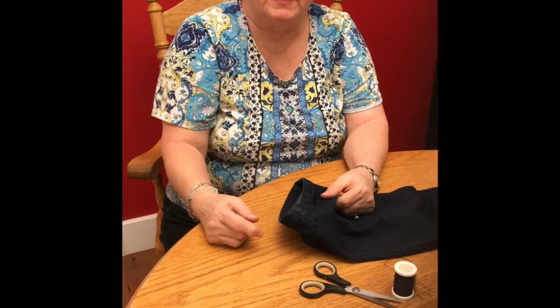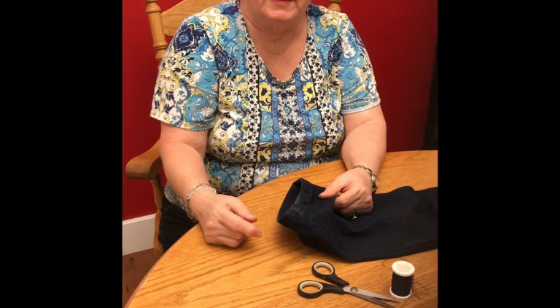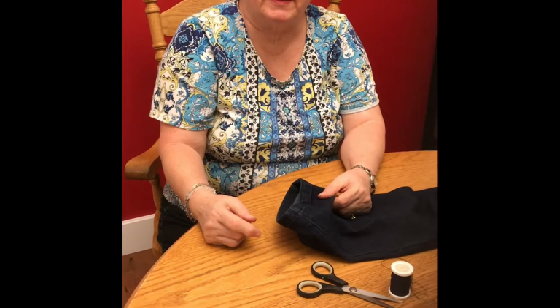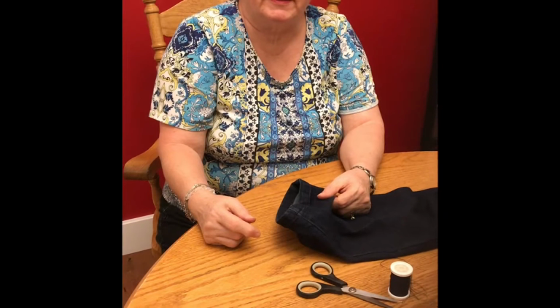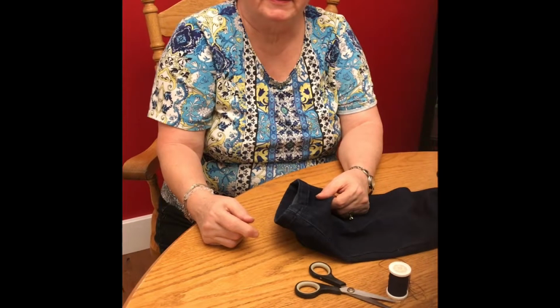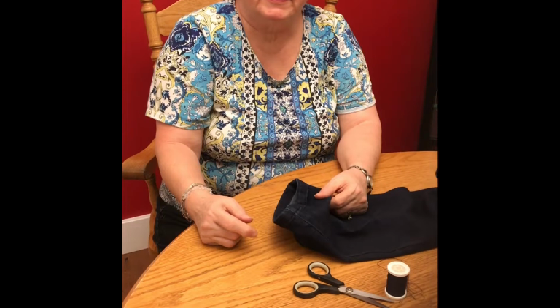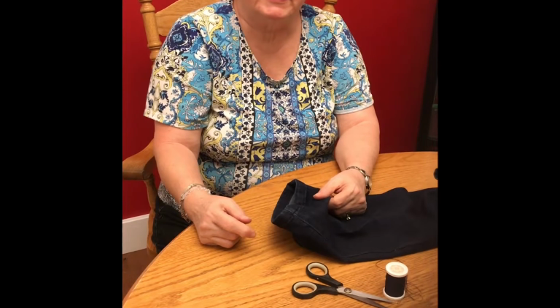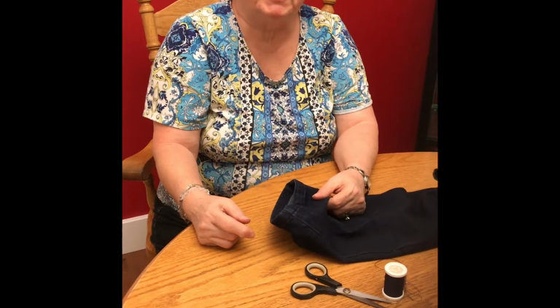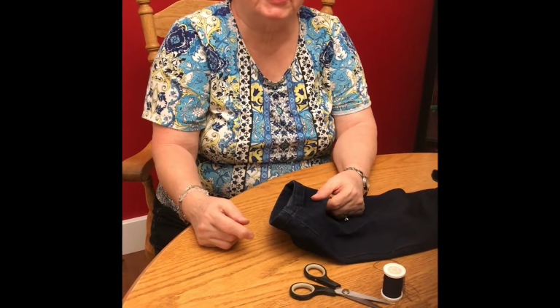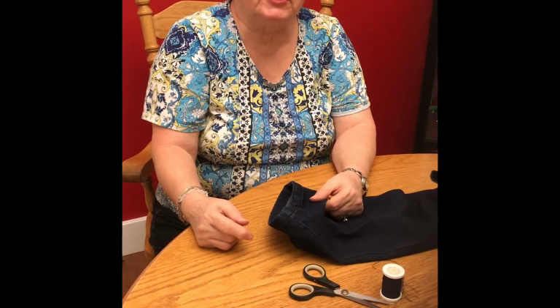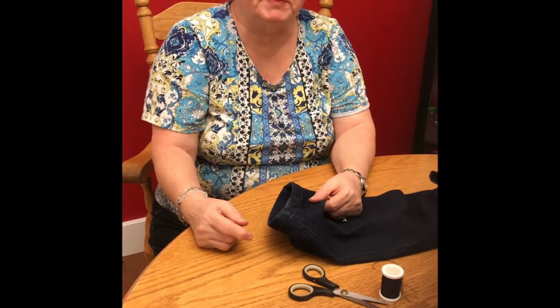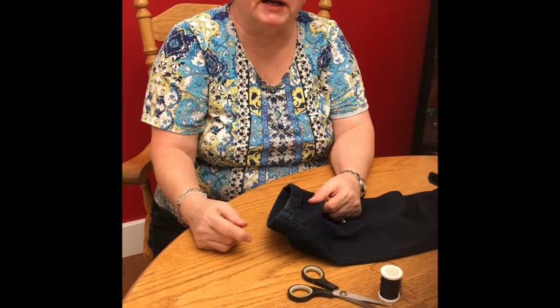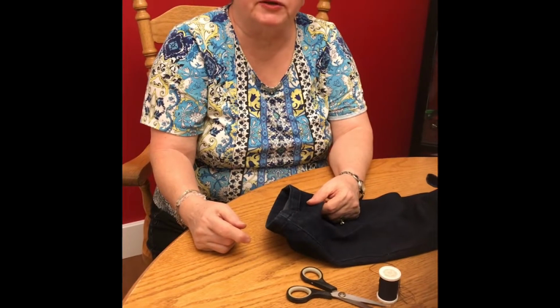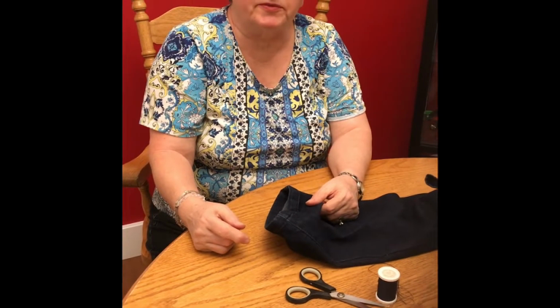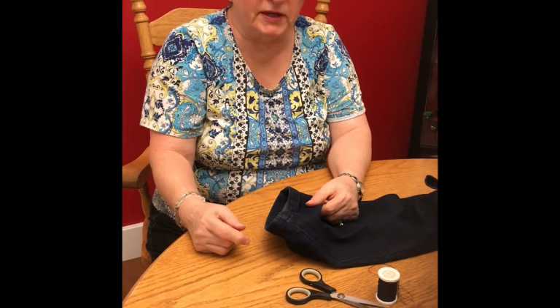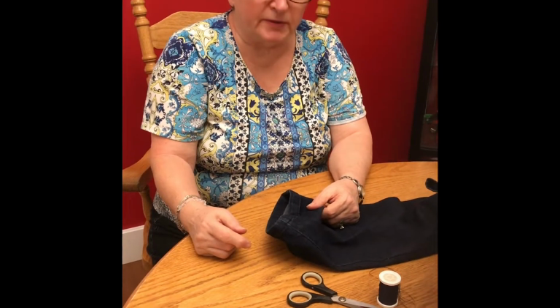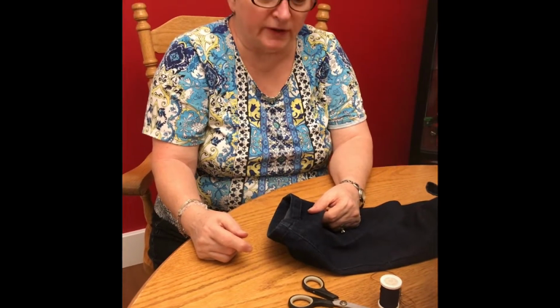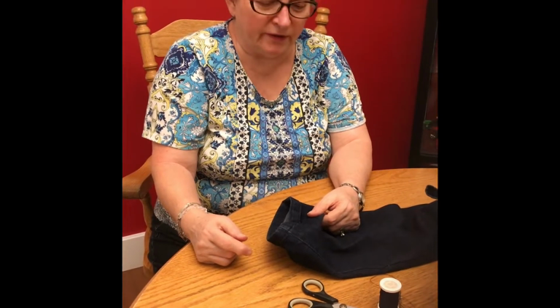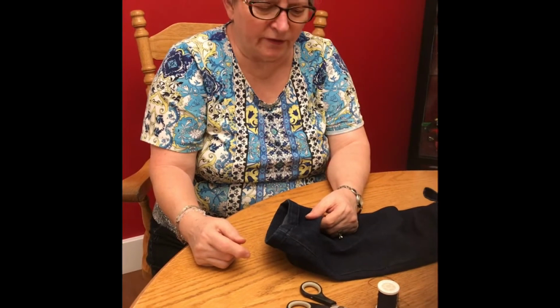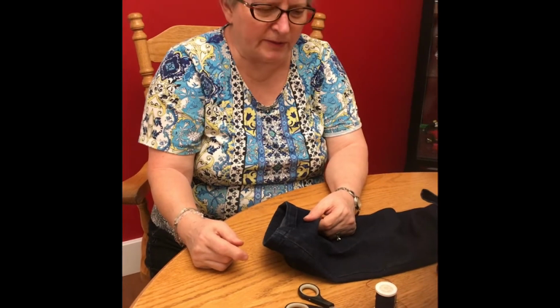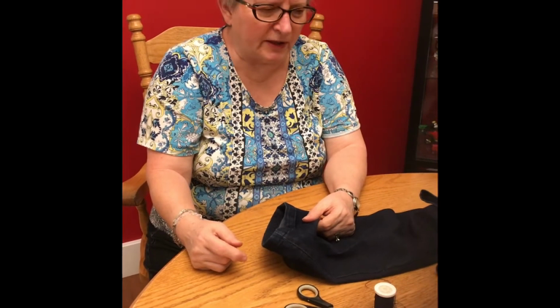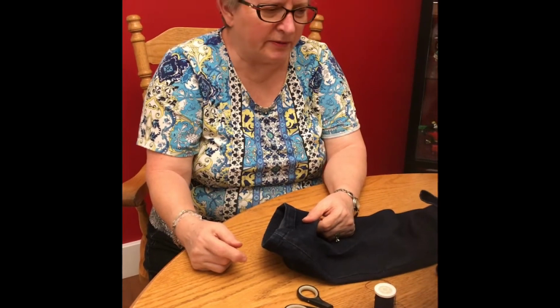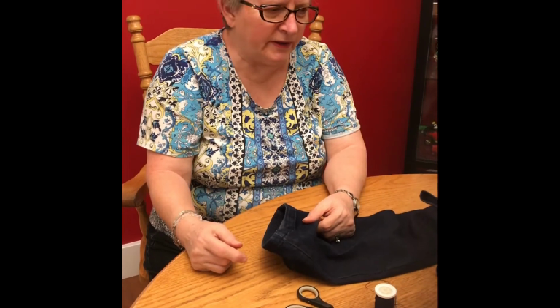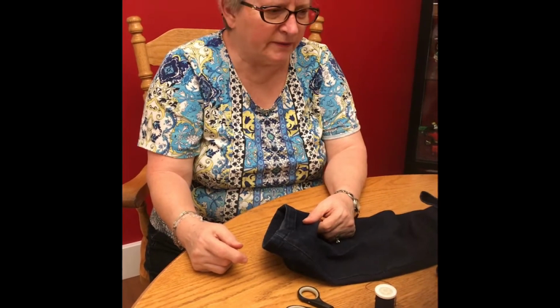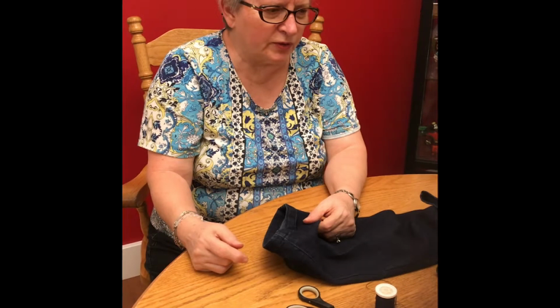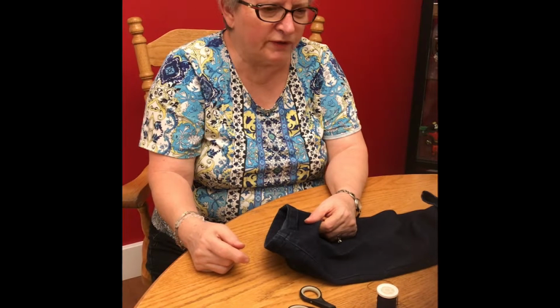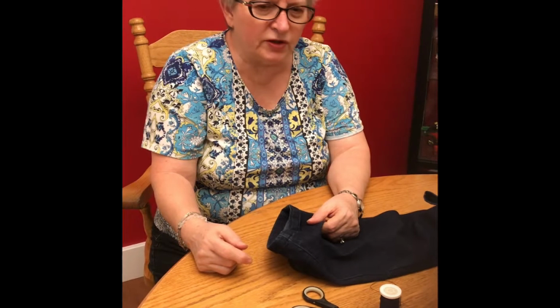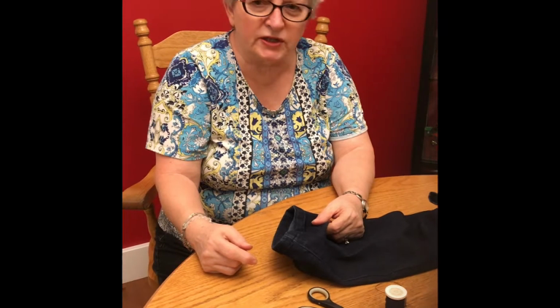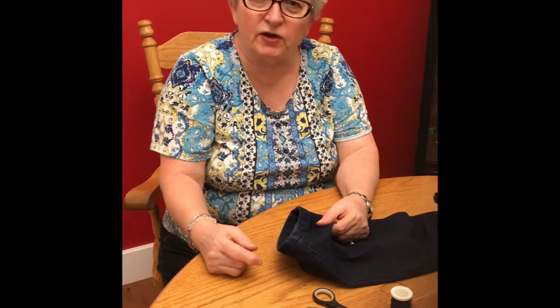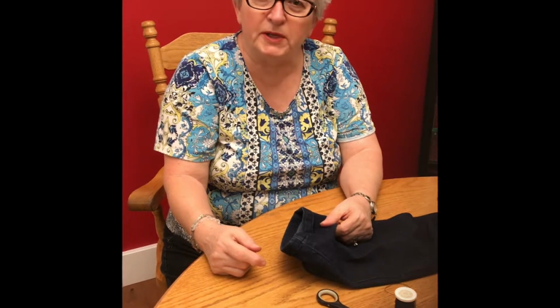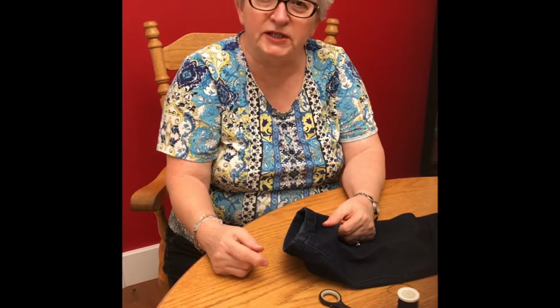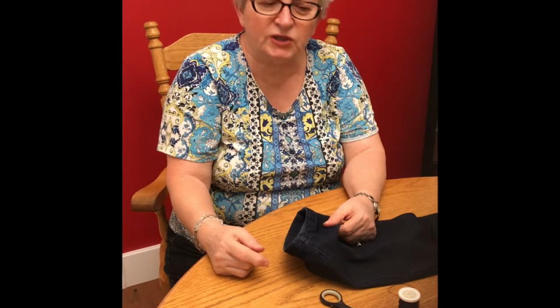Hi, it's Betty Coons back at you from ByBring Library. We're doing a video today on basic sewing.